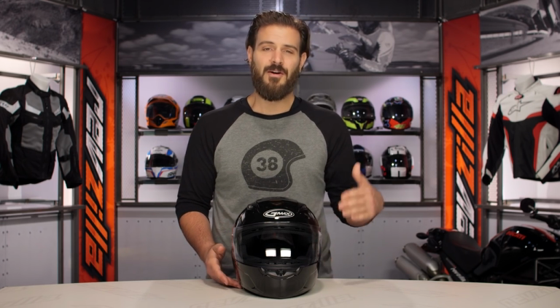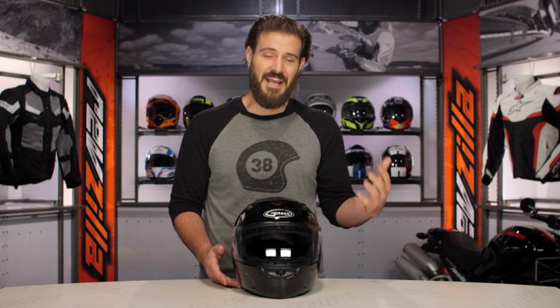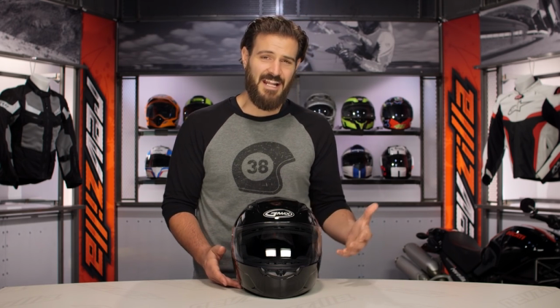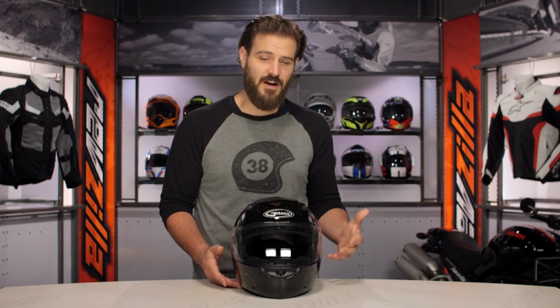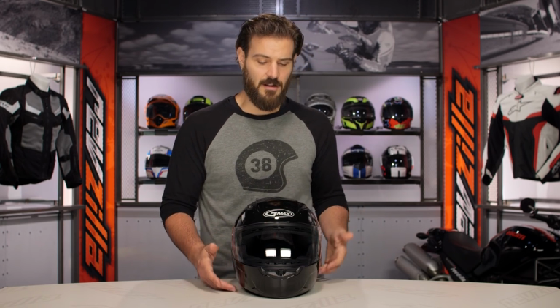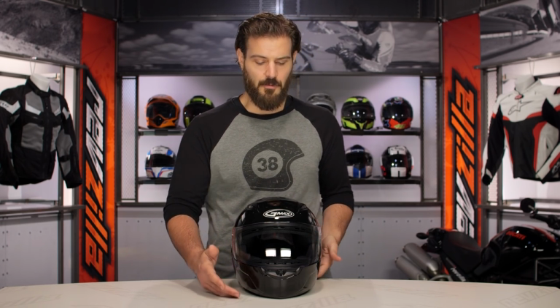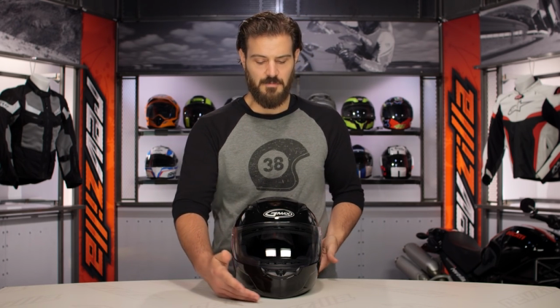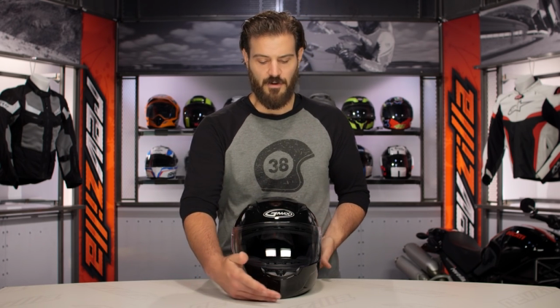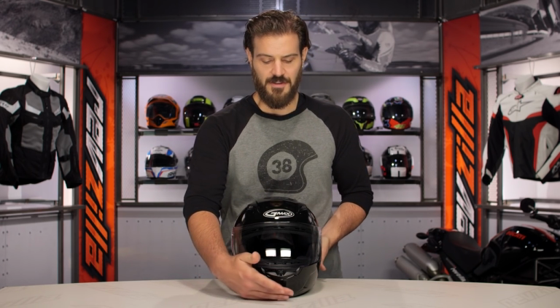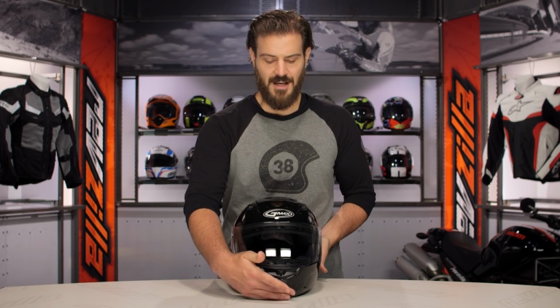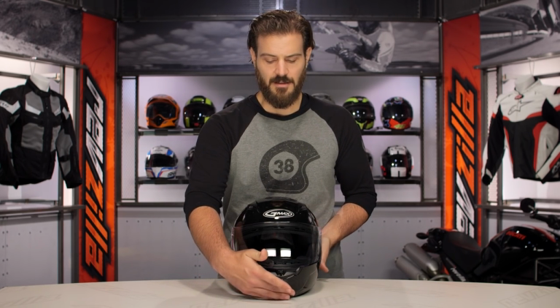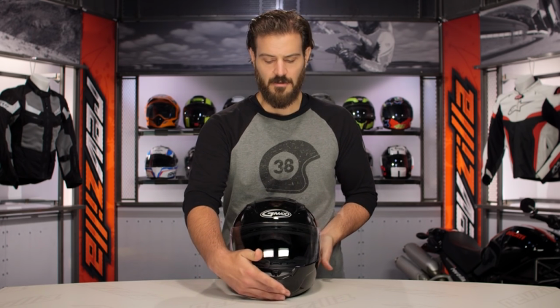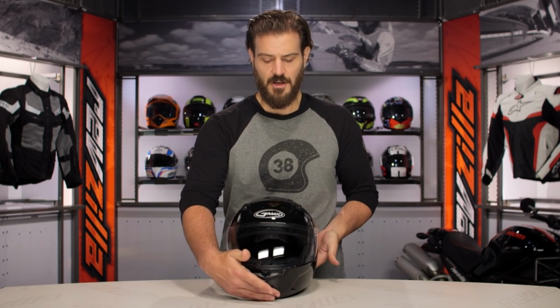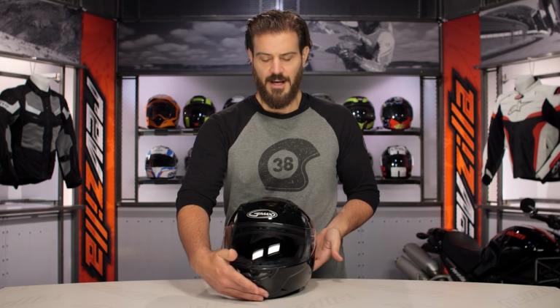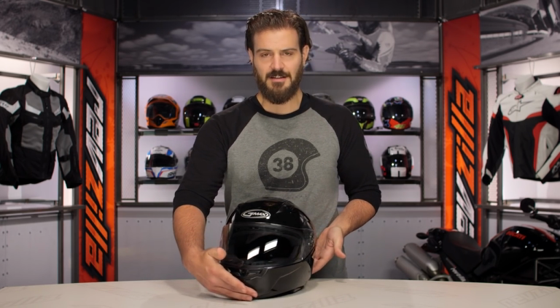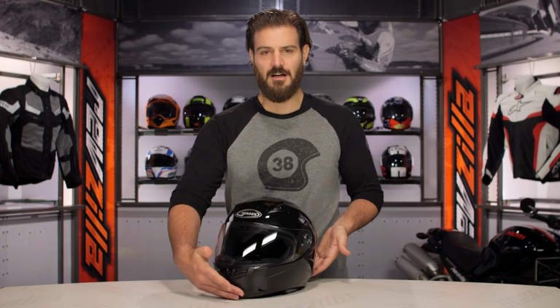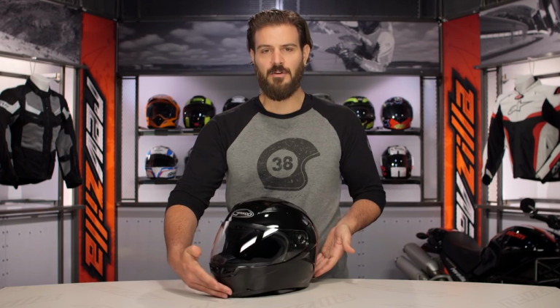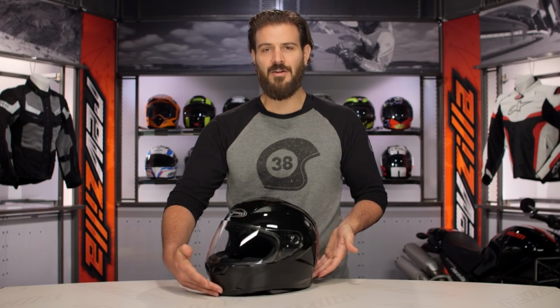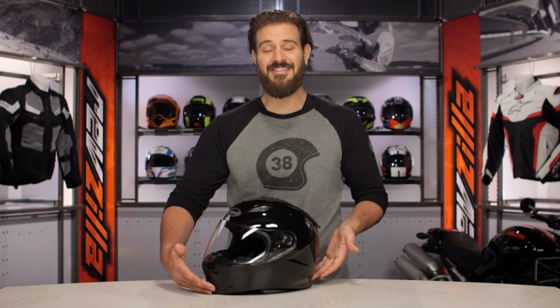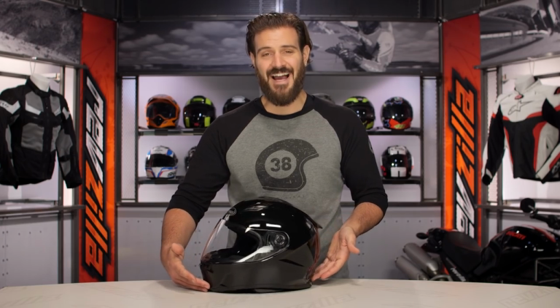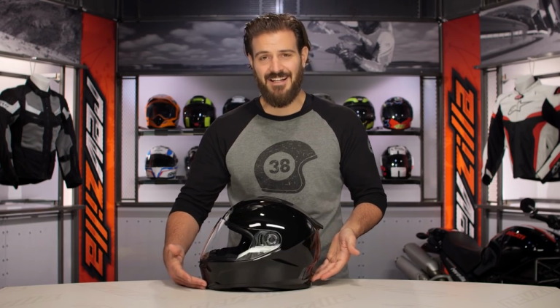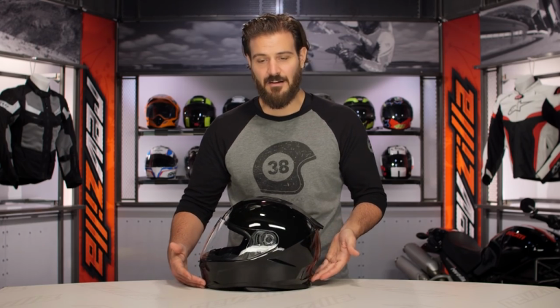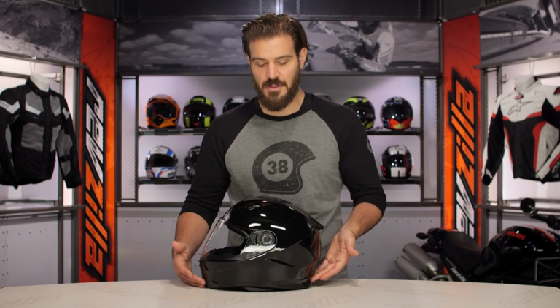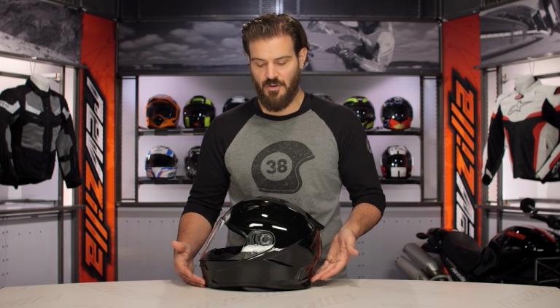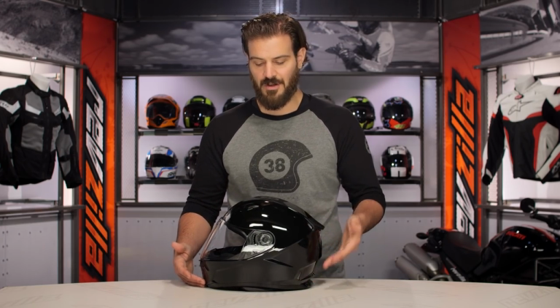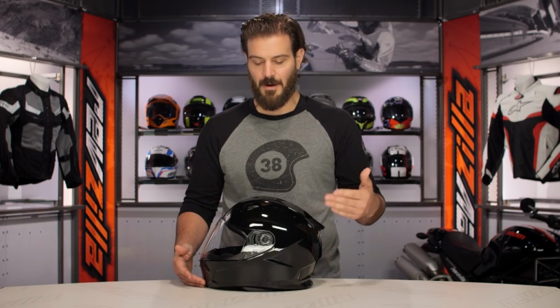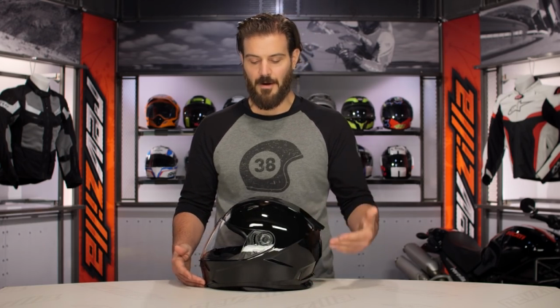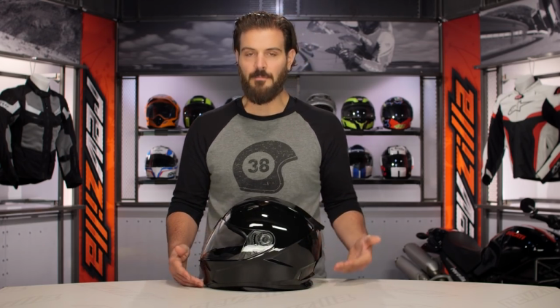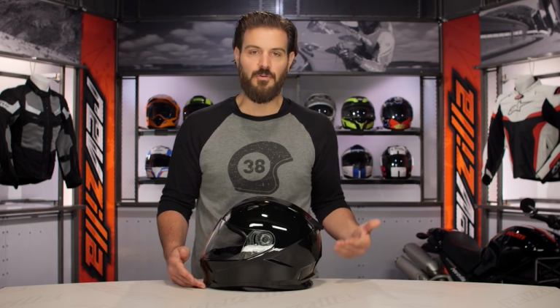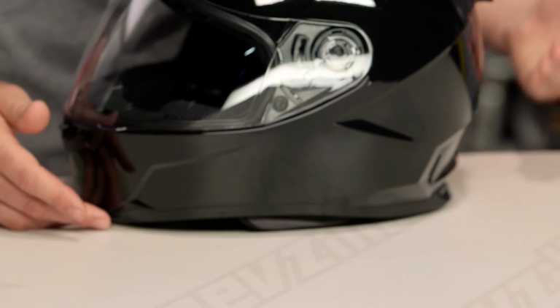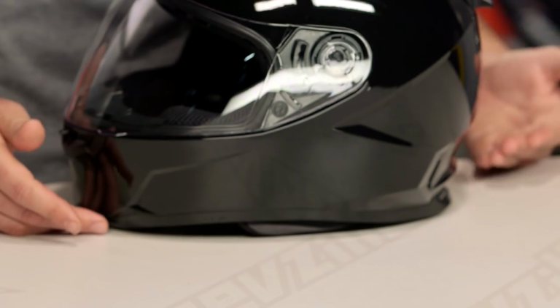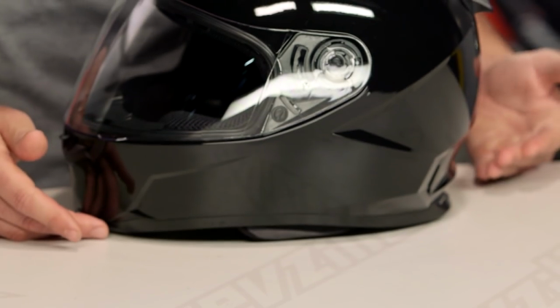Around the $85 price point for the solid colors, it's going to come in around $90 if you want to bump up to a graphic.